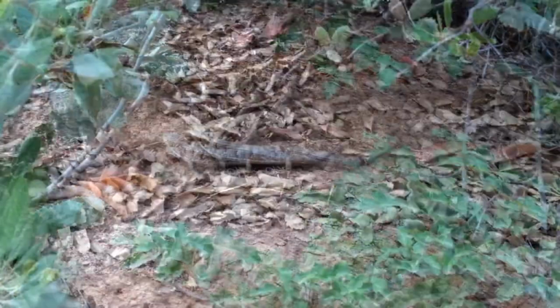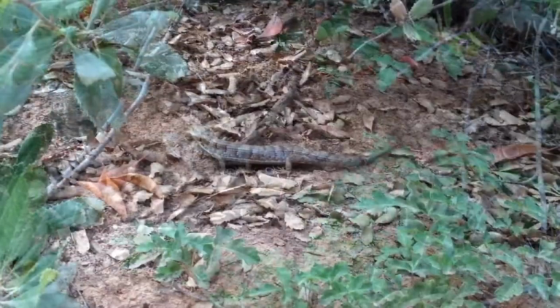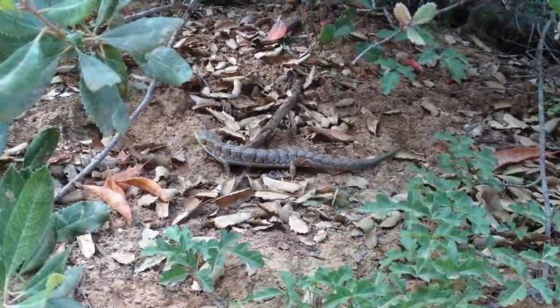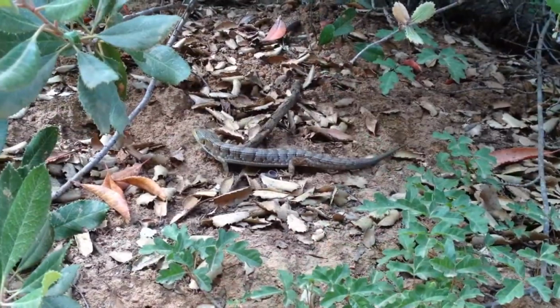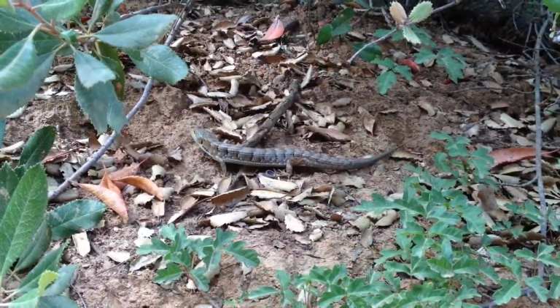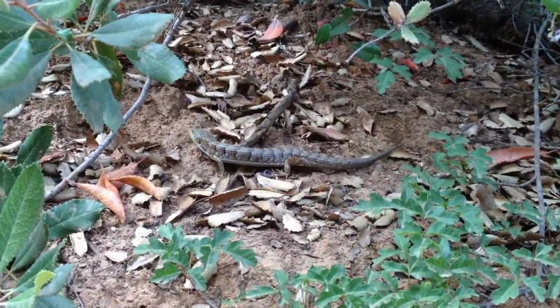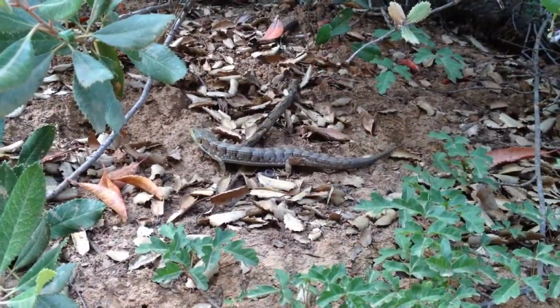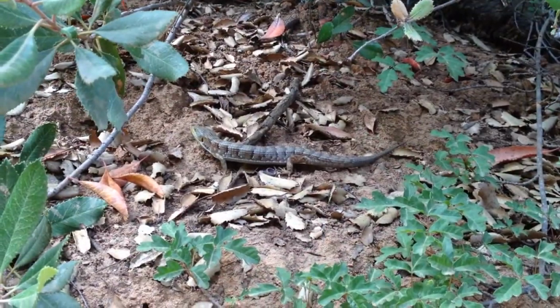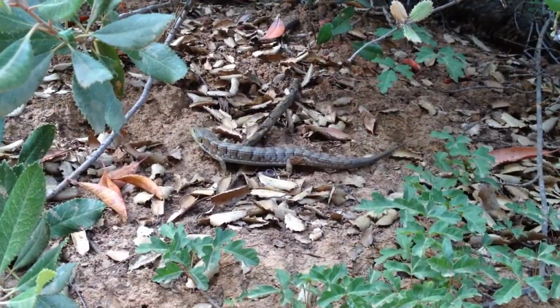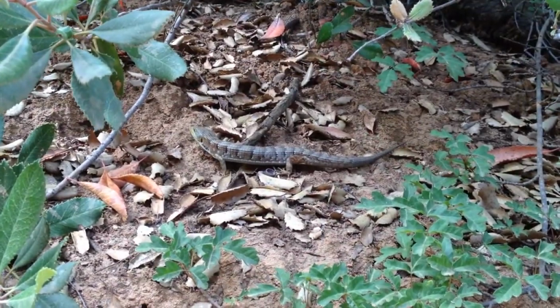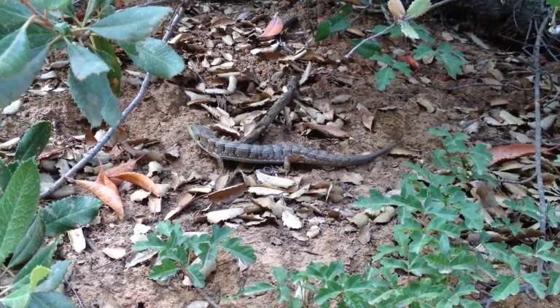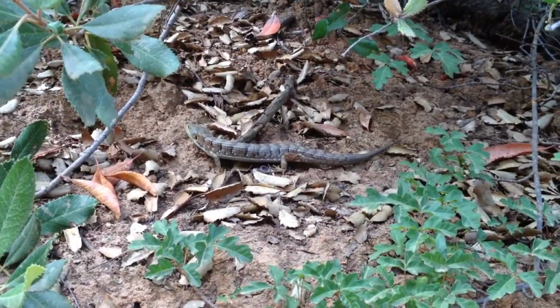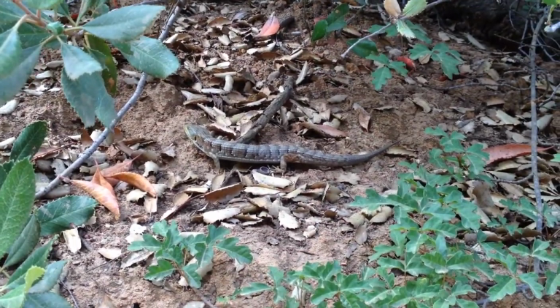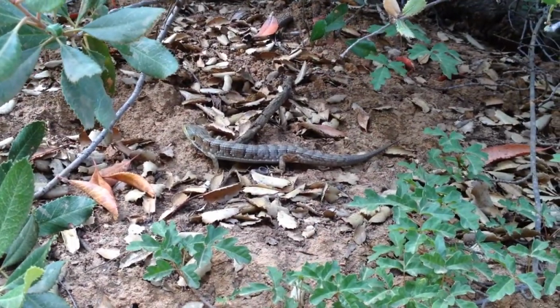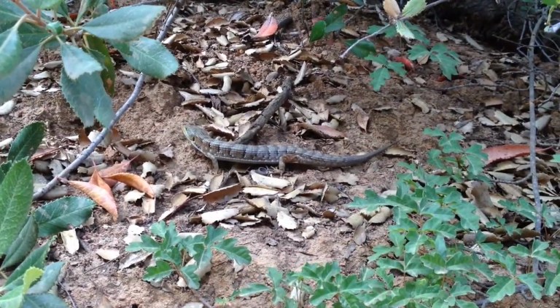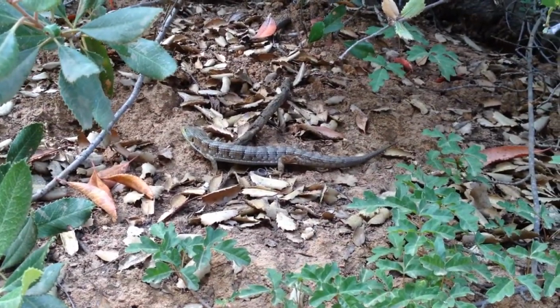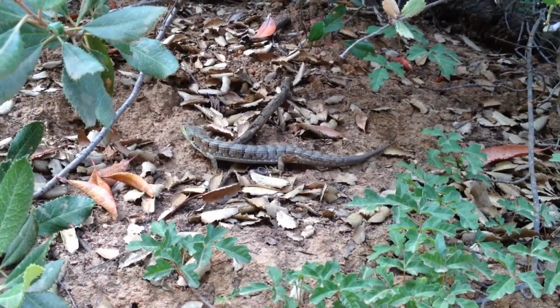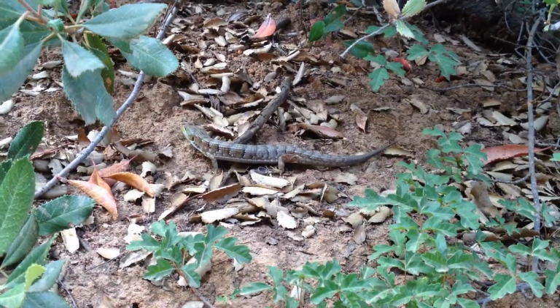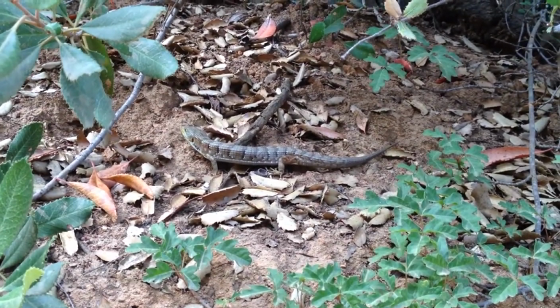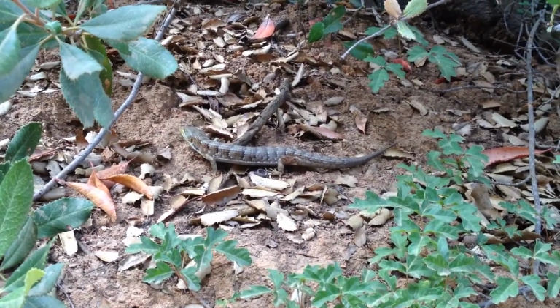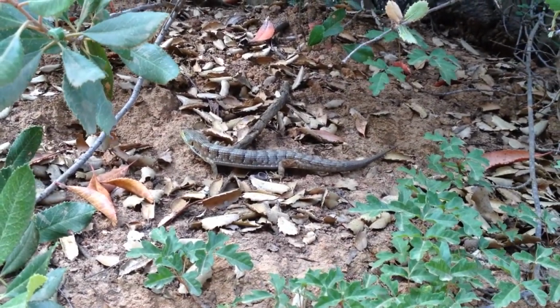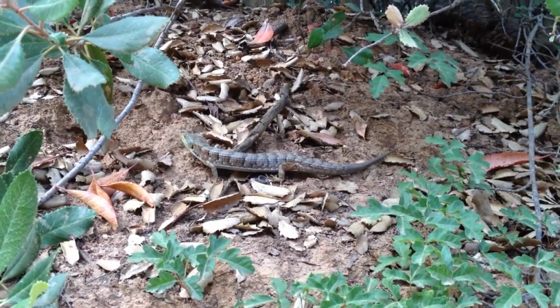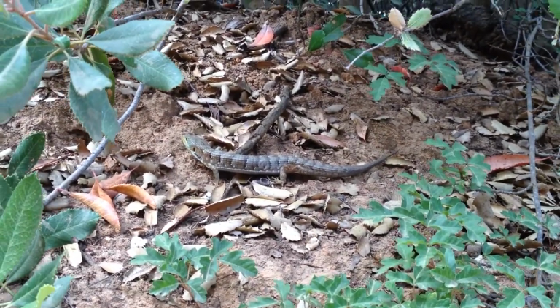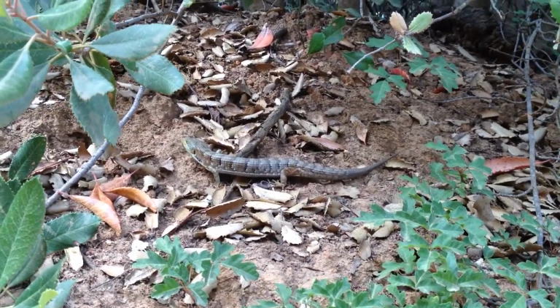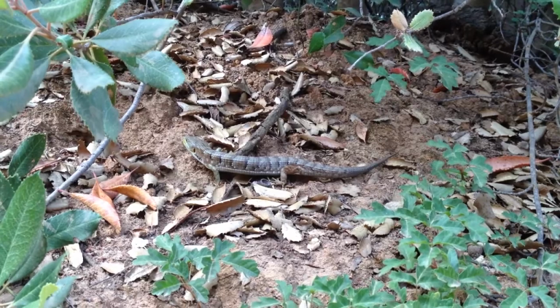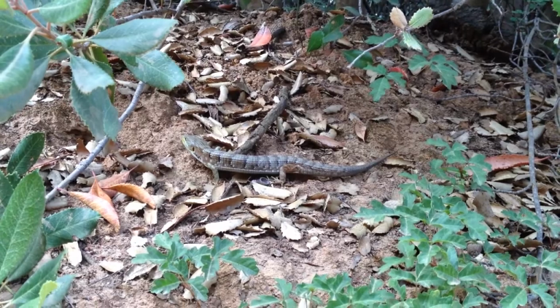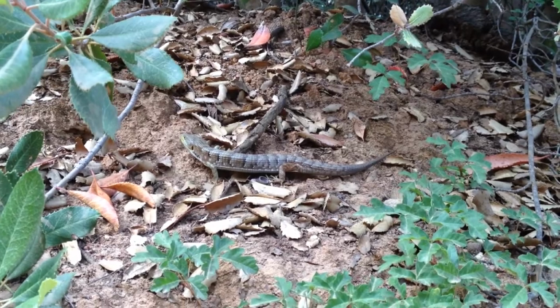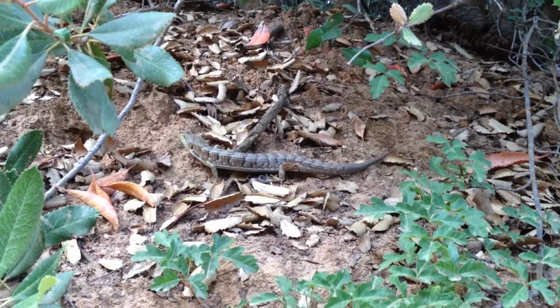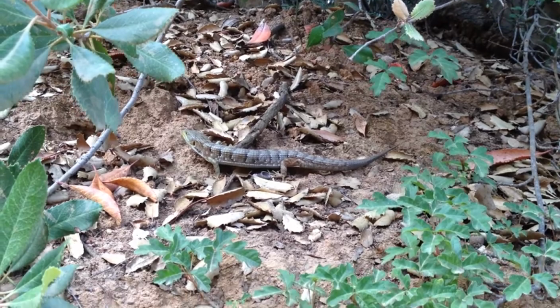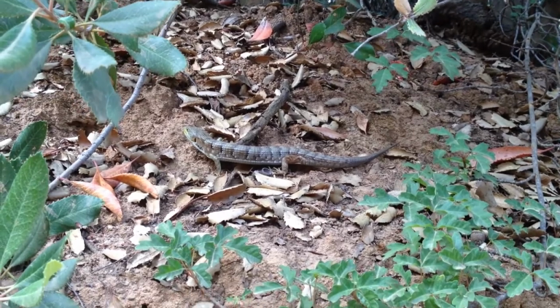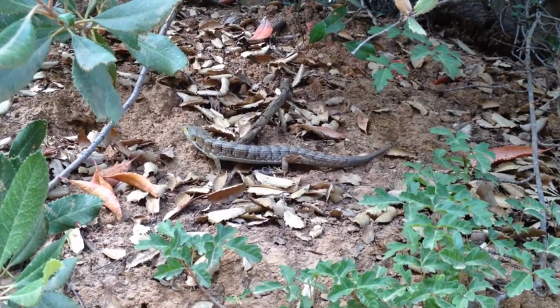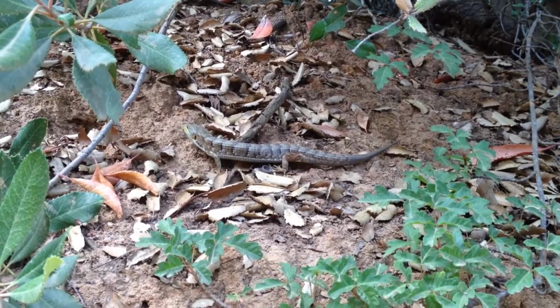They're also good swimmers. Sometimes they'll dive into the water to escape a predator by swimming away.